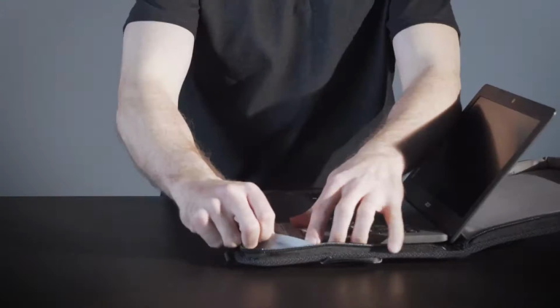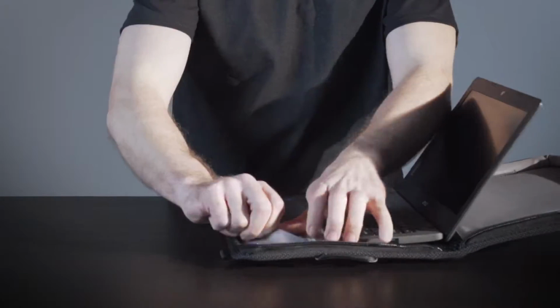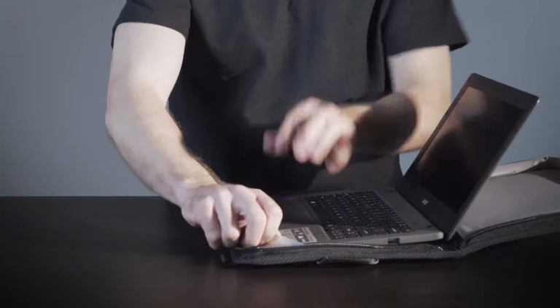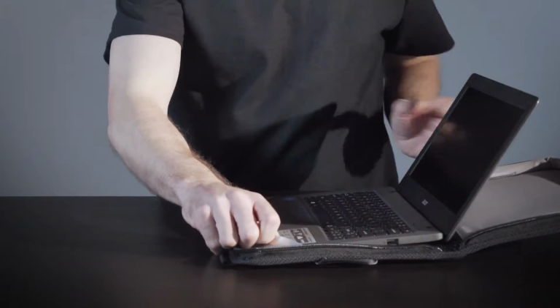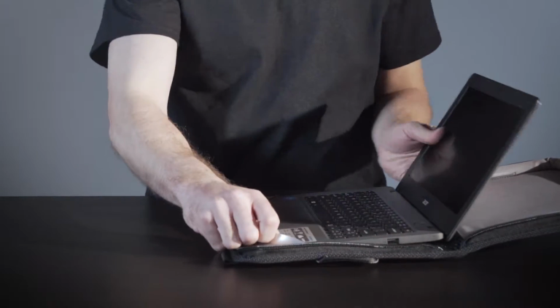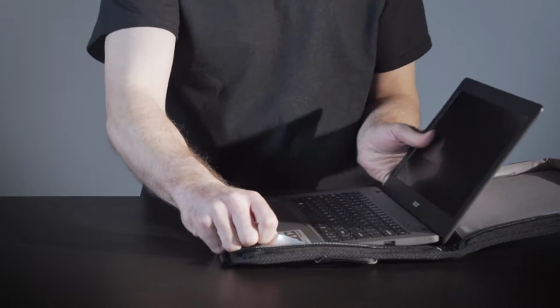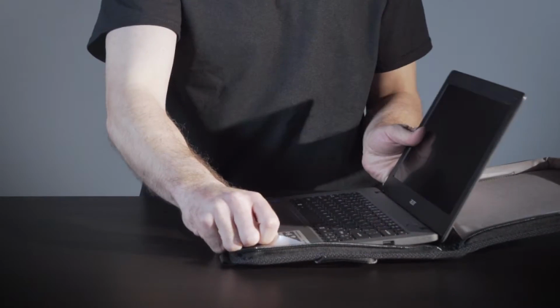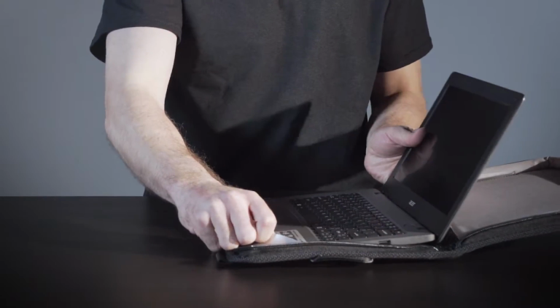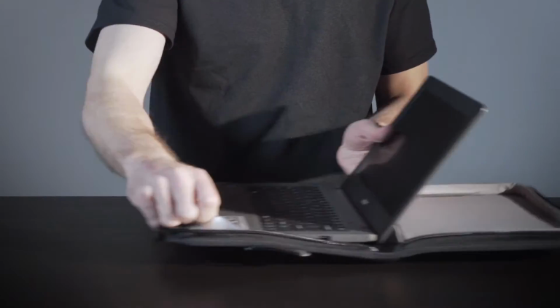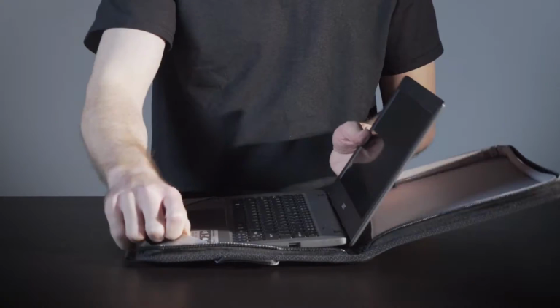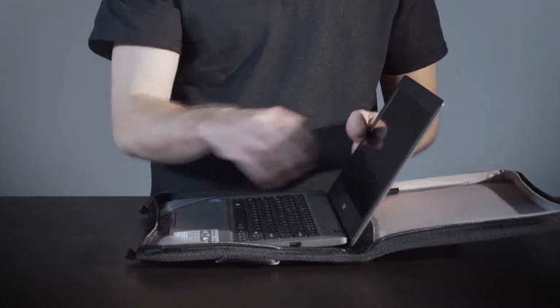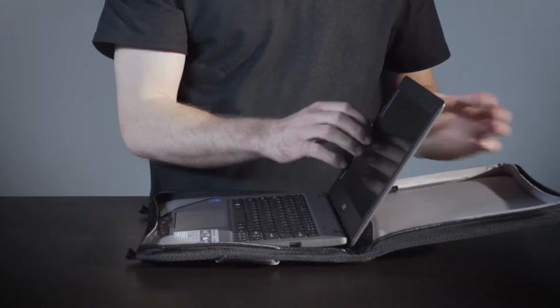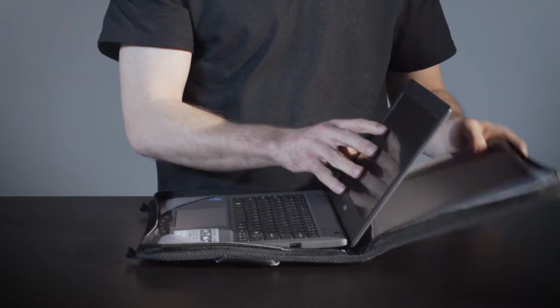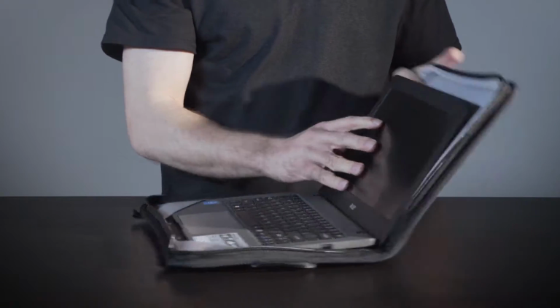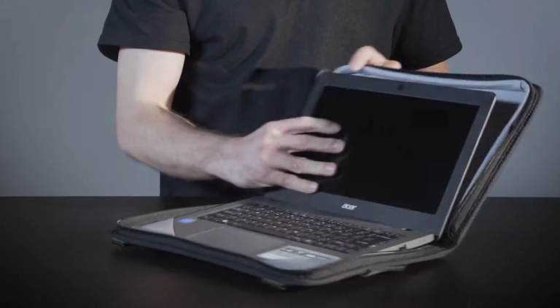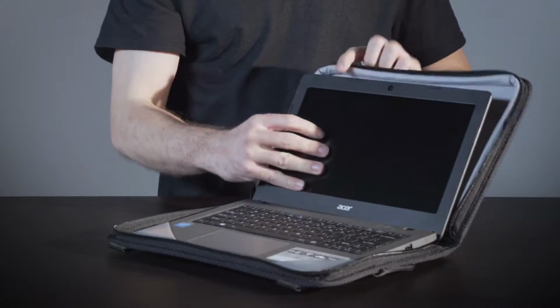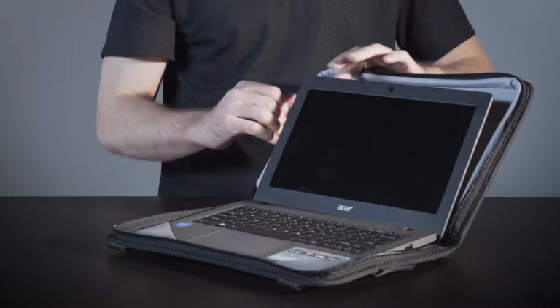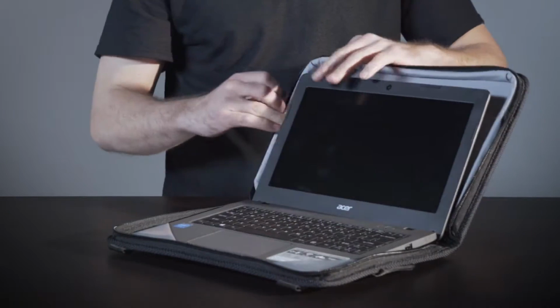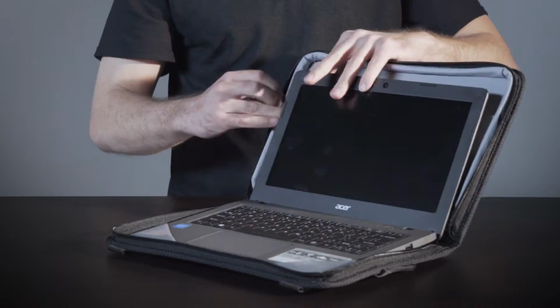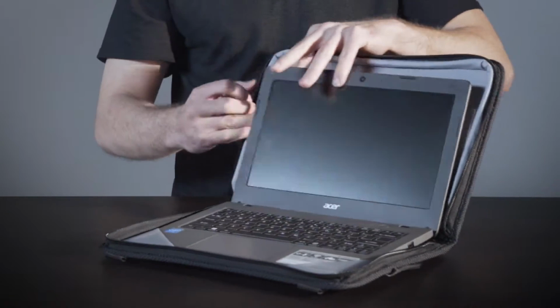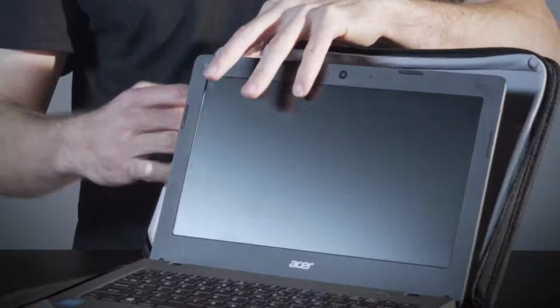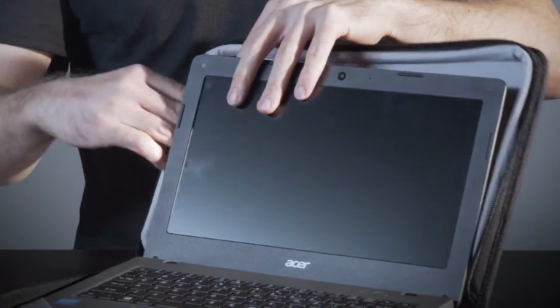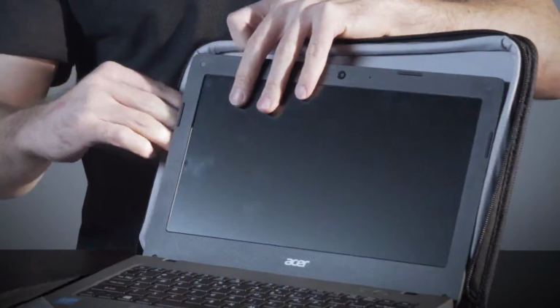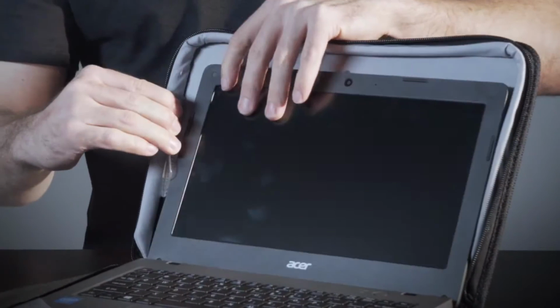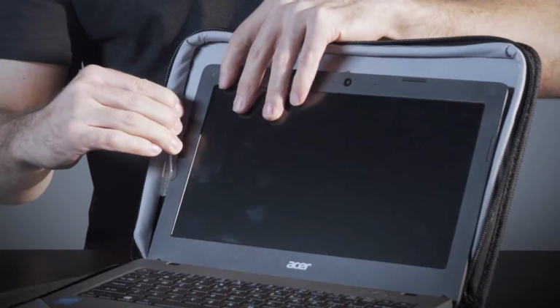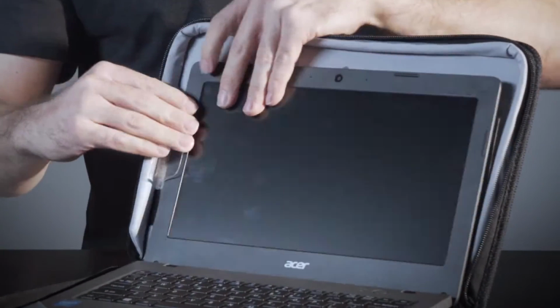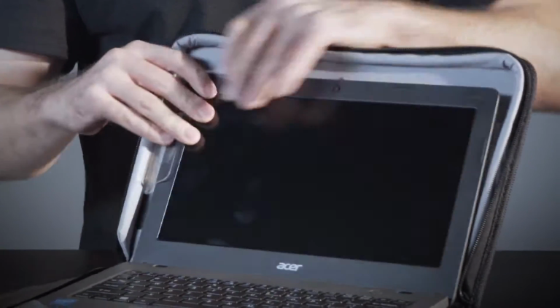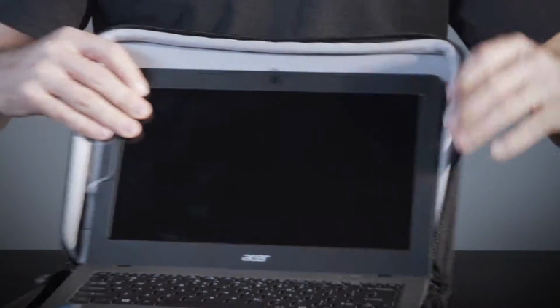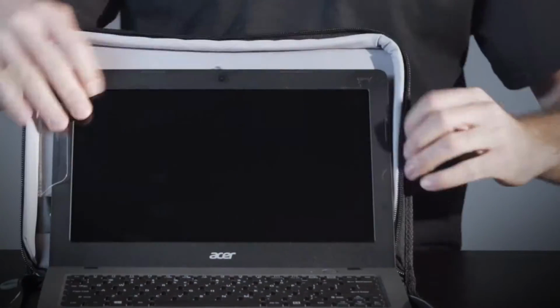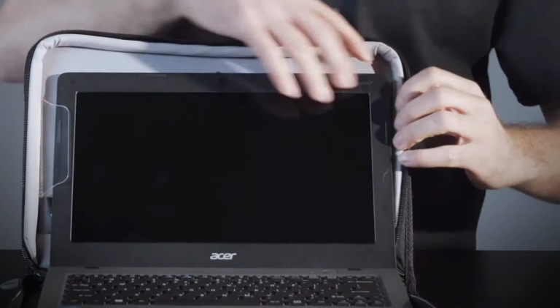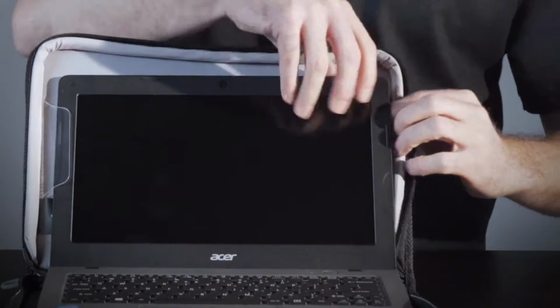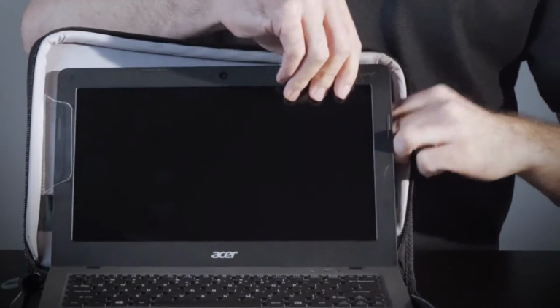Next, flex the plastic side clips until they overlap the device screen. The device is now ready to be used in work-in mode.